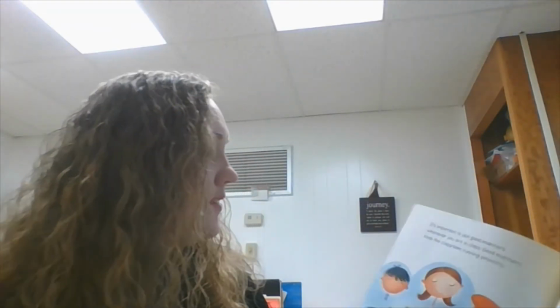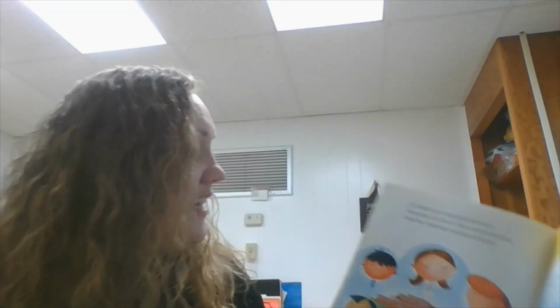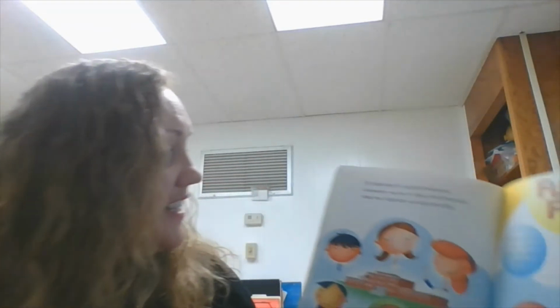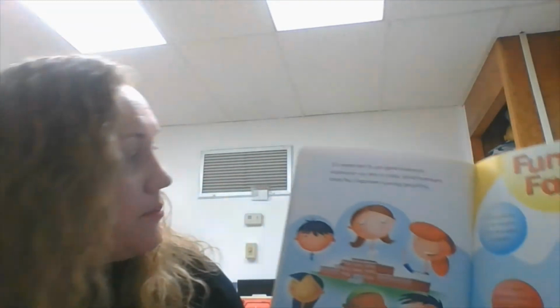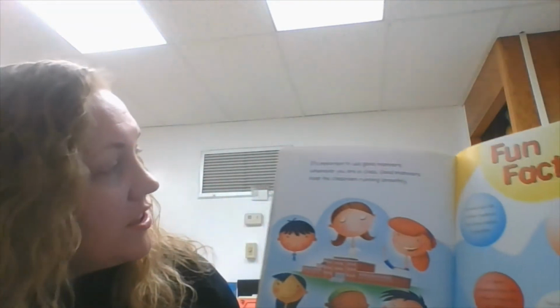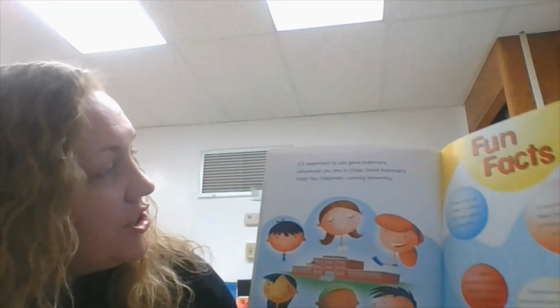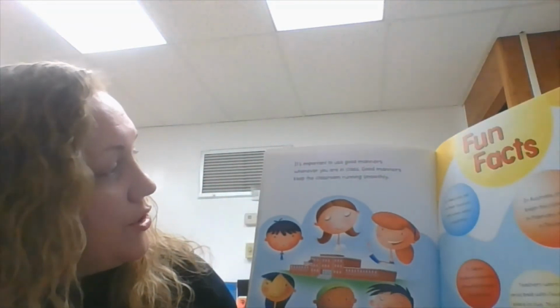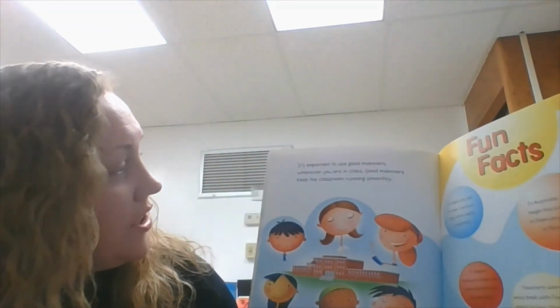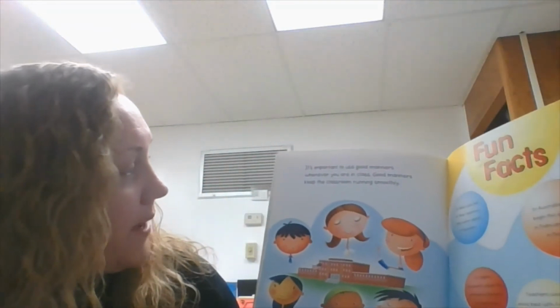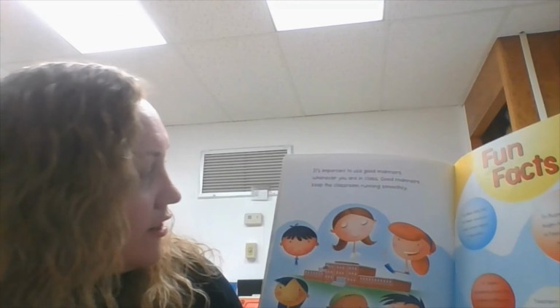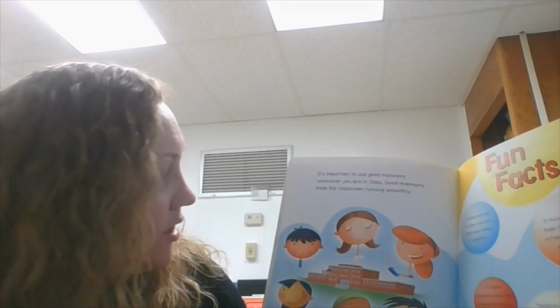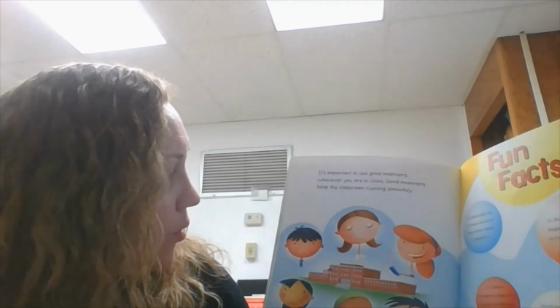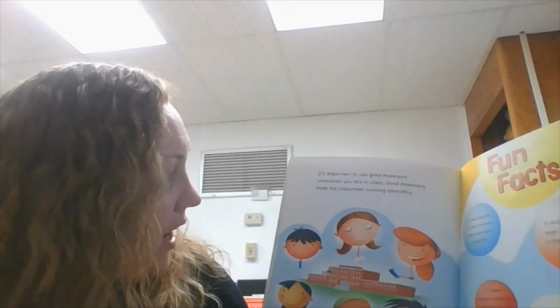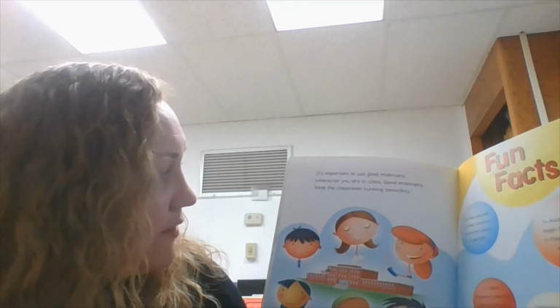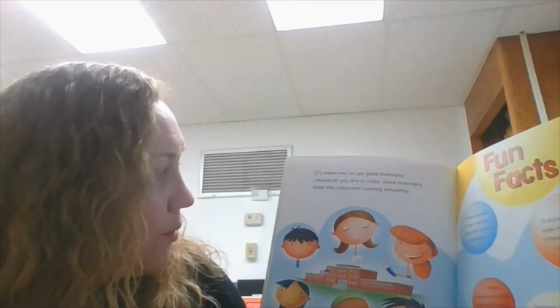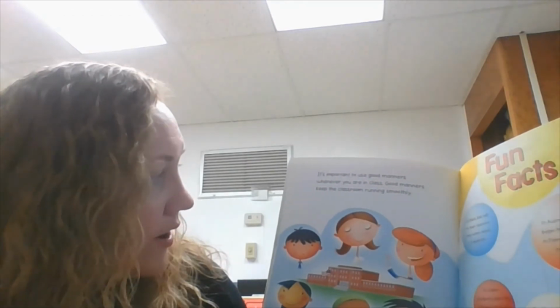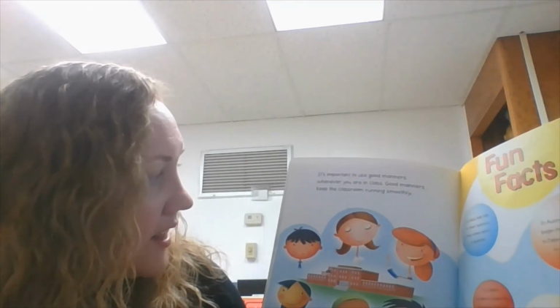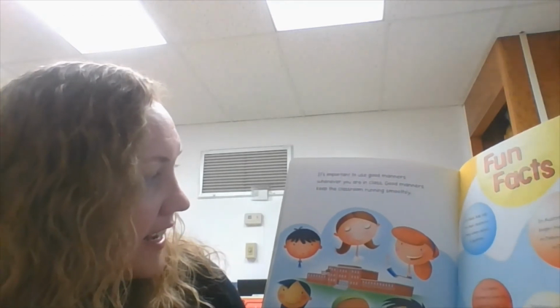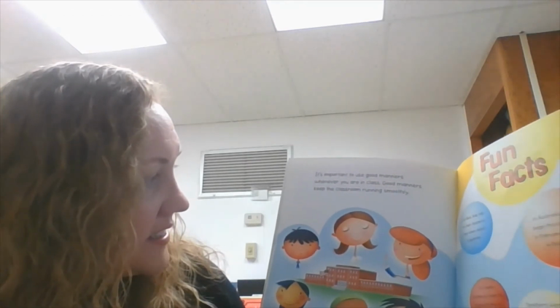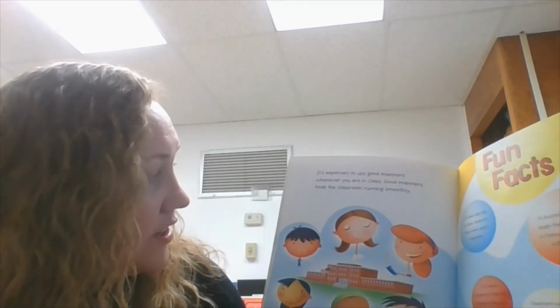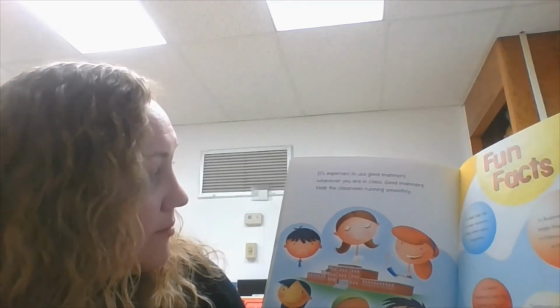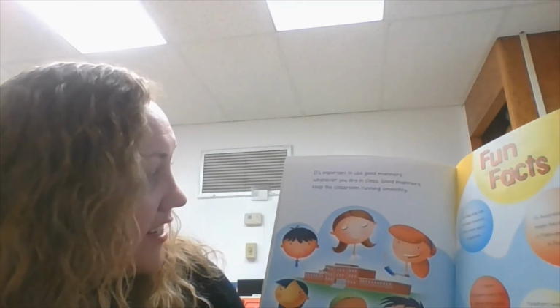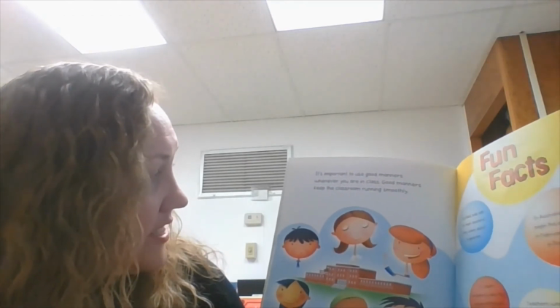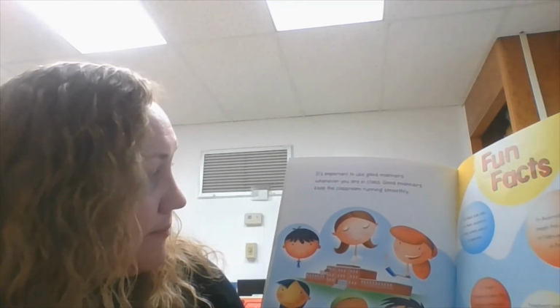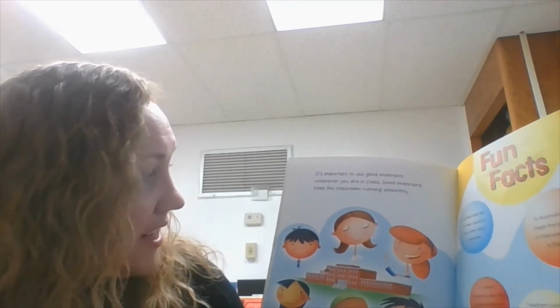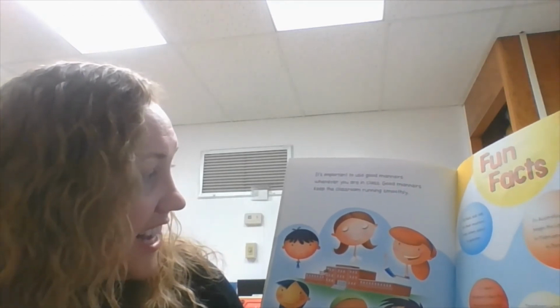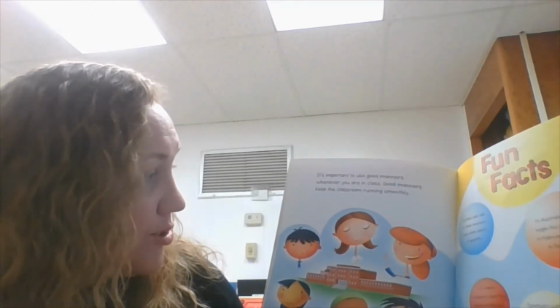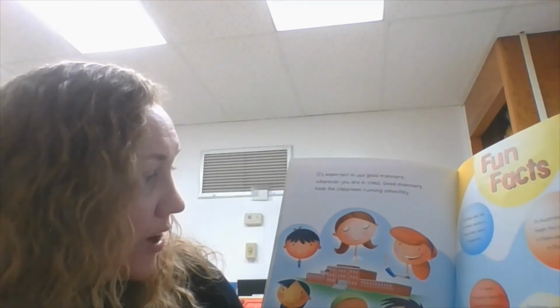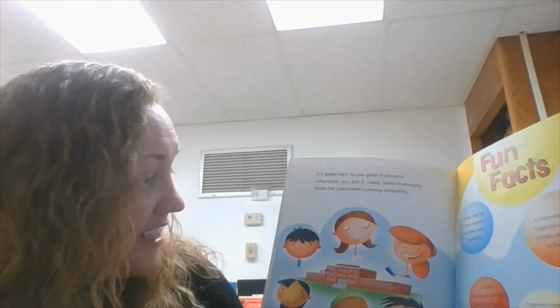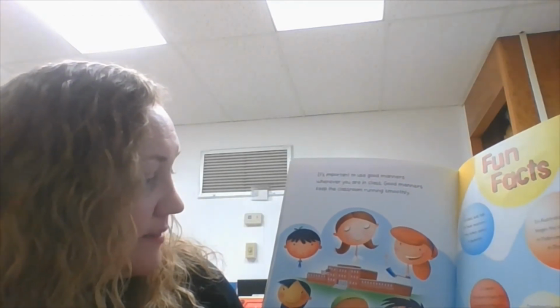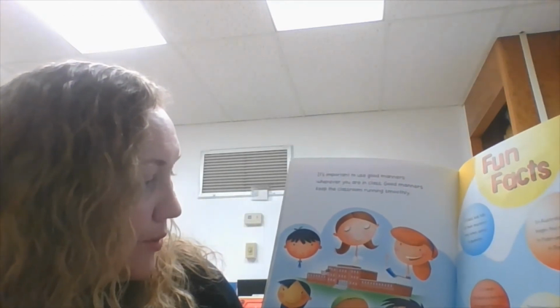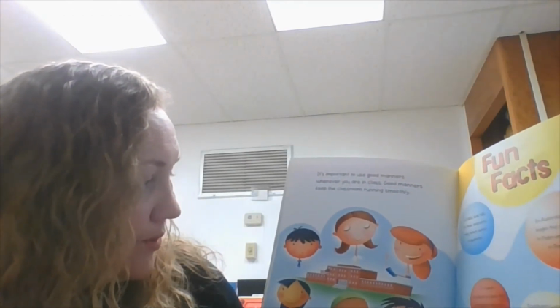It's important to use good manners wherever you are in class. Good manners keep the classroom running smoothly.